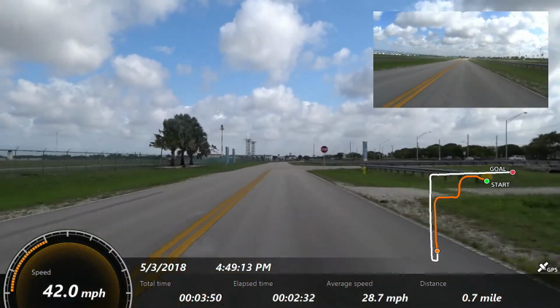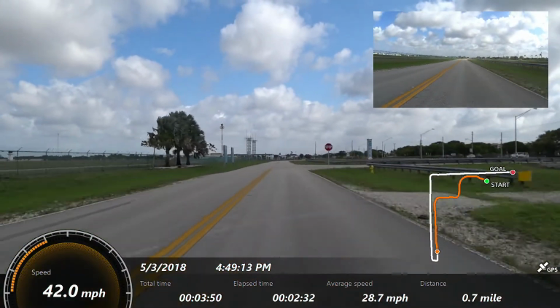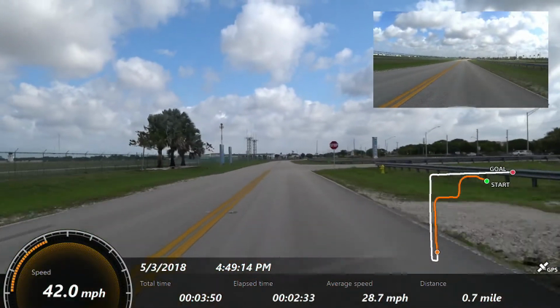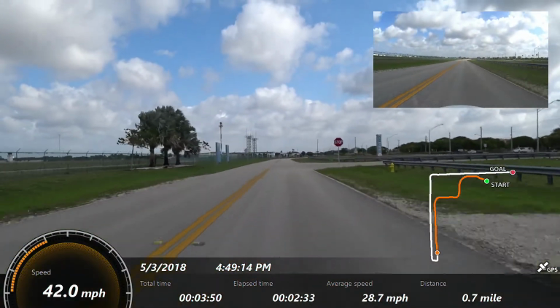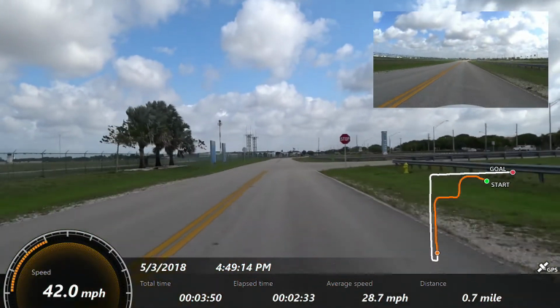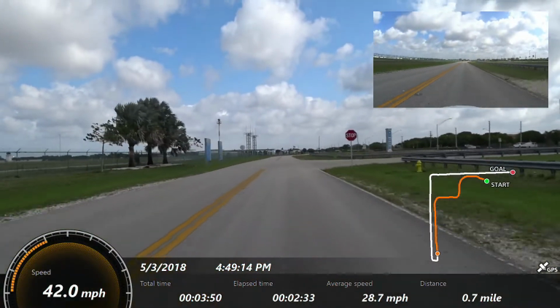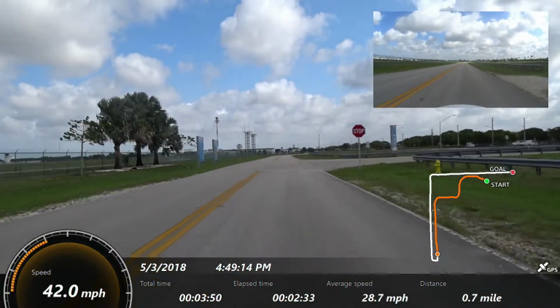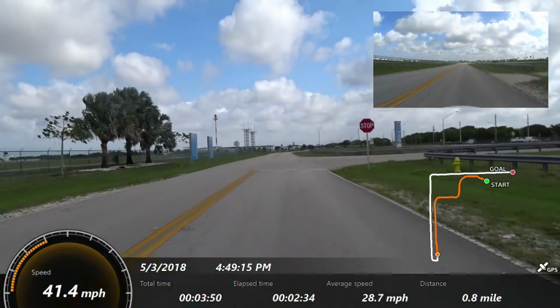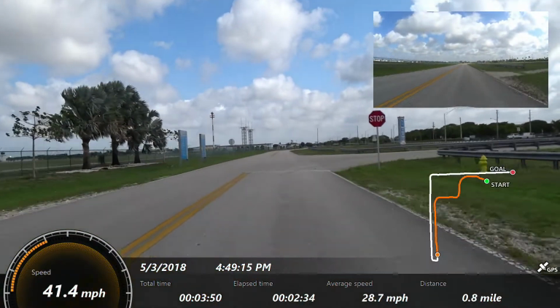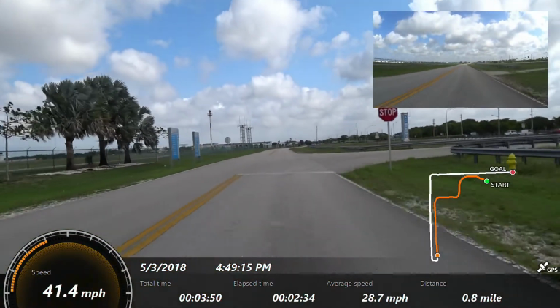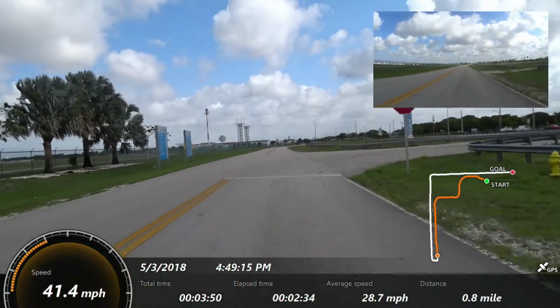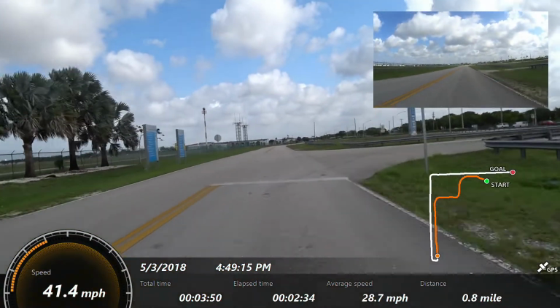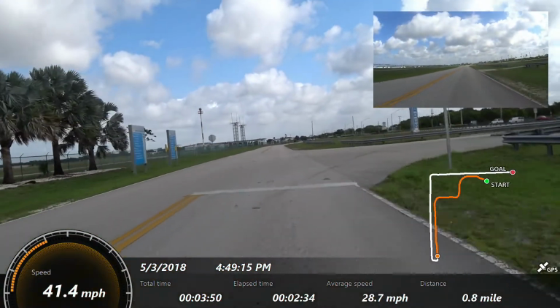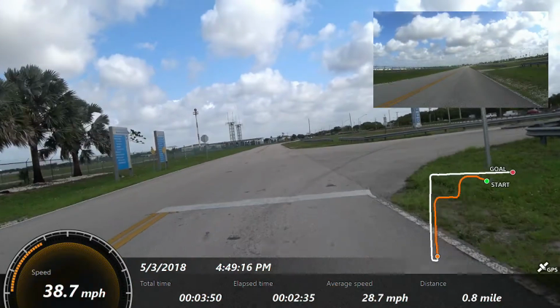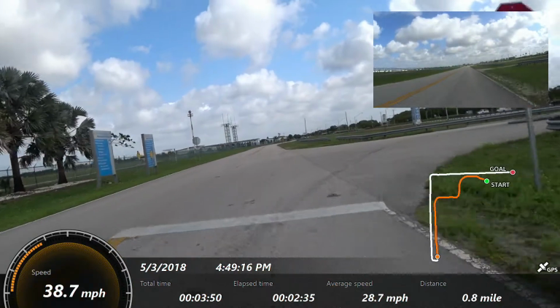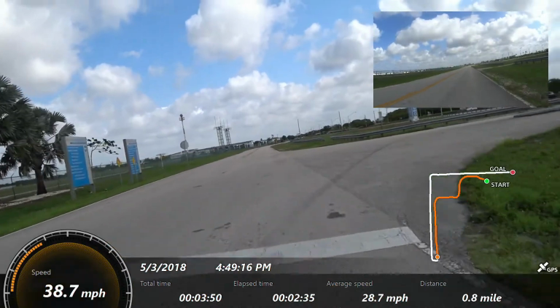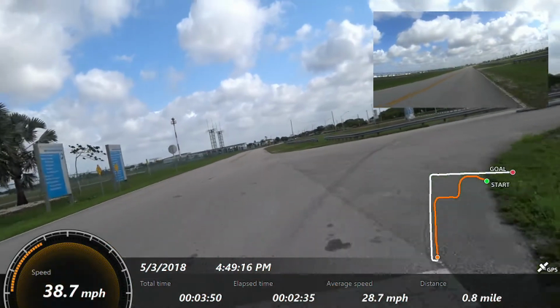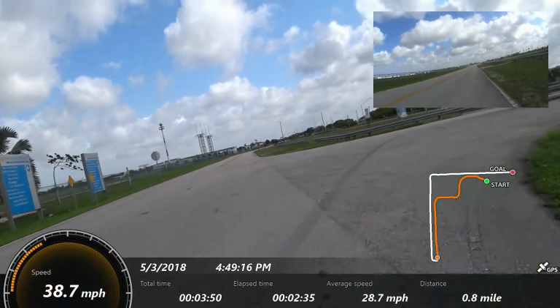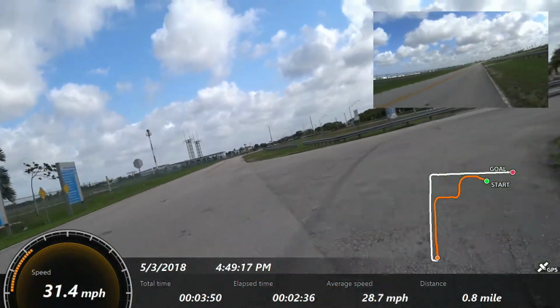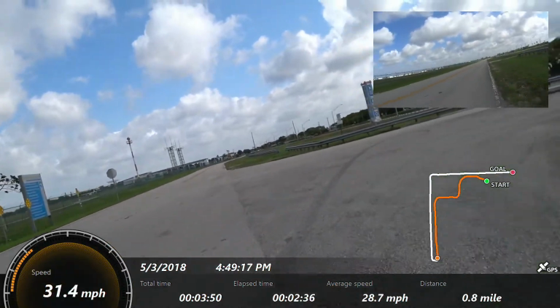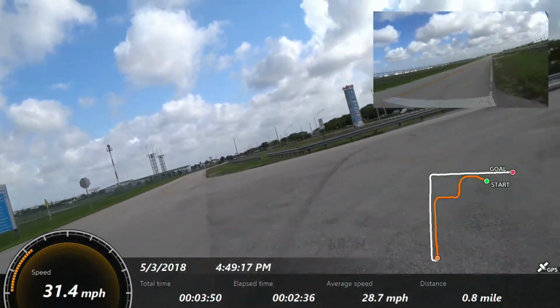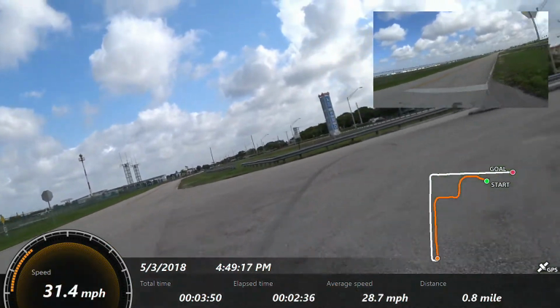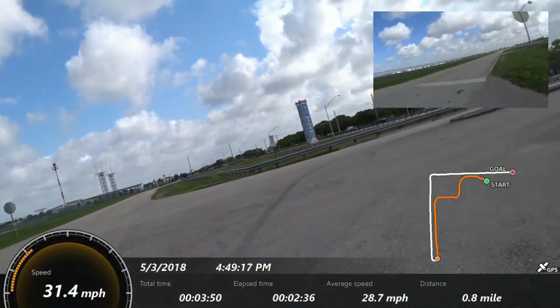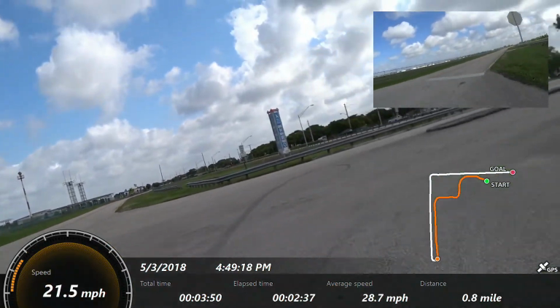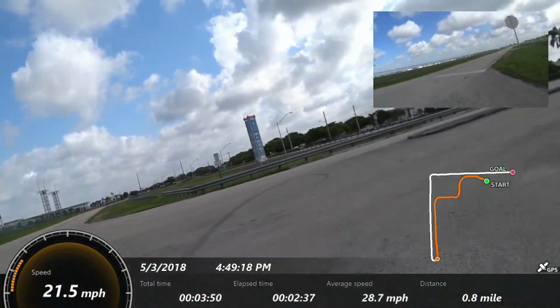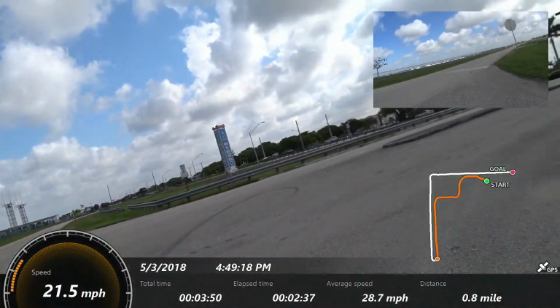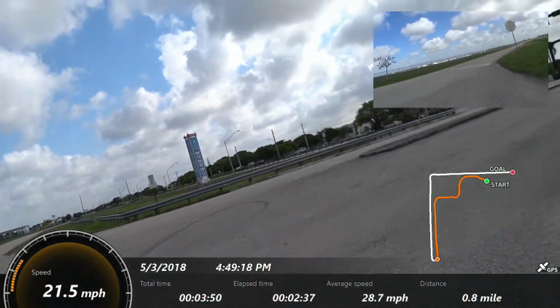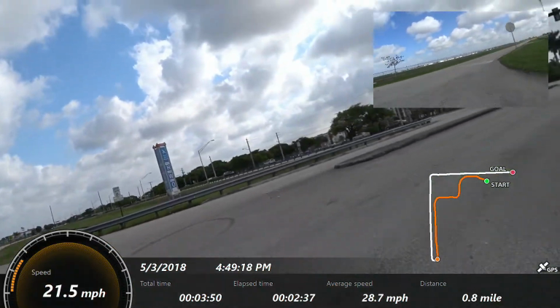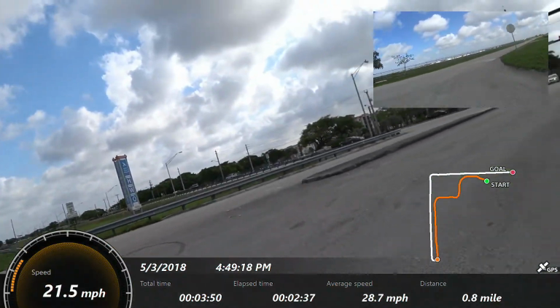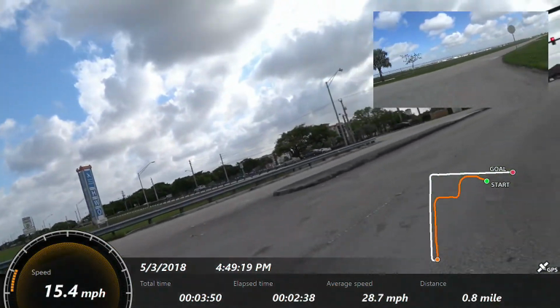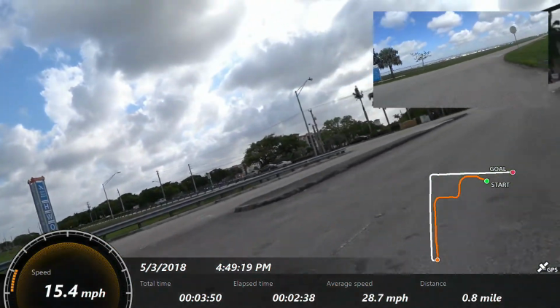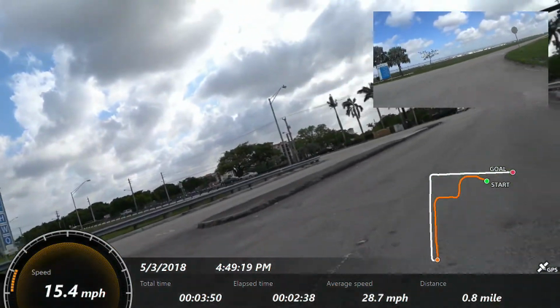I'm going to turn around and make it a little bit longer pass. No, I'm not. I'm just going home now.